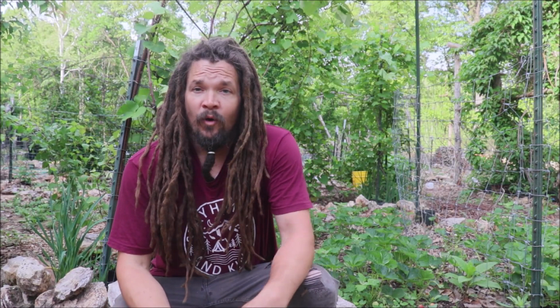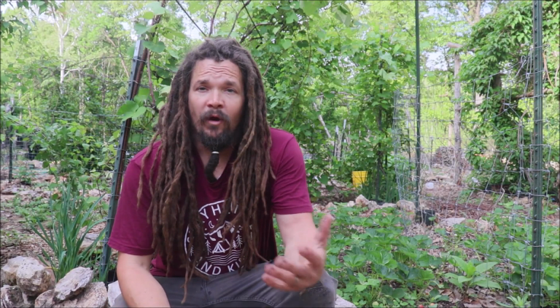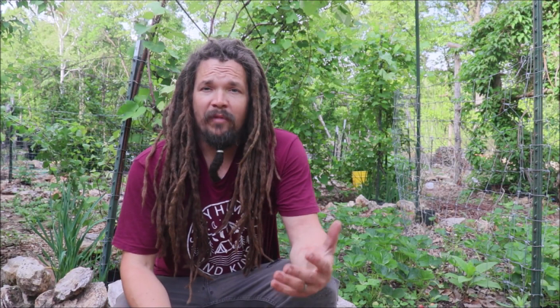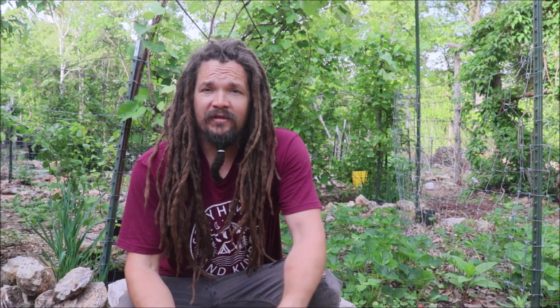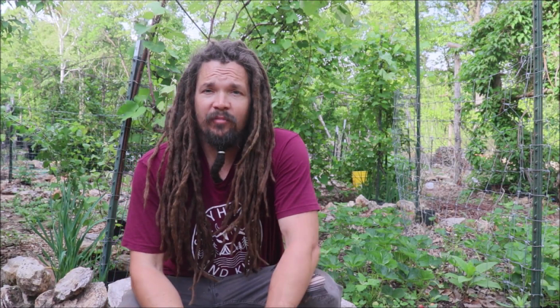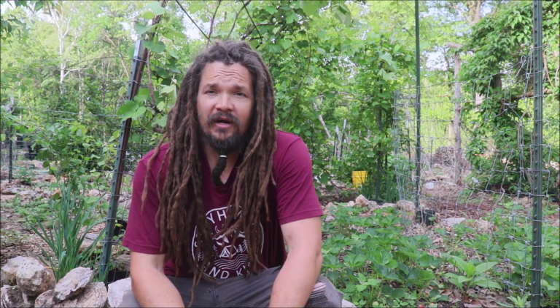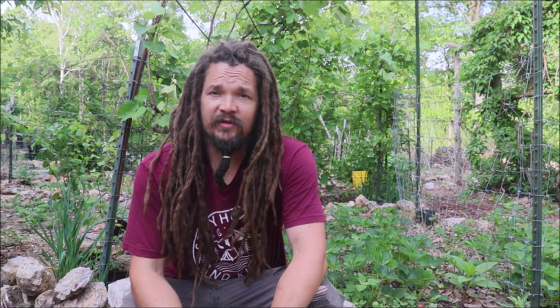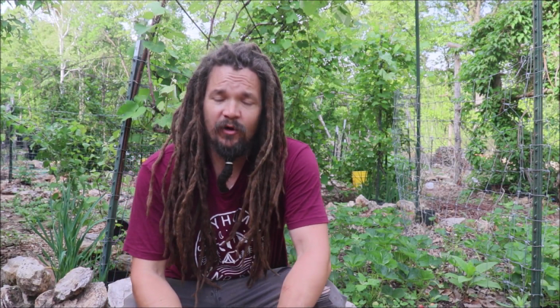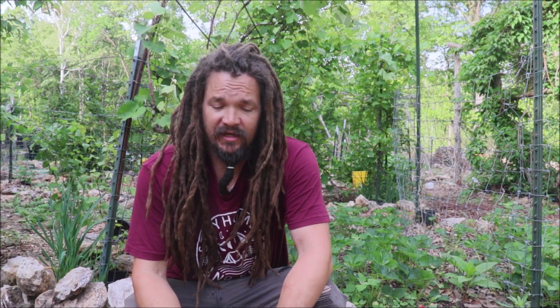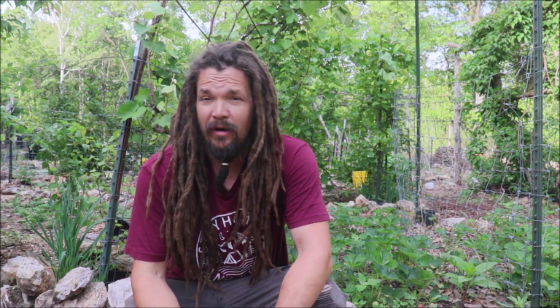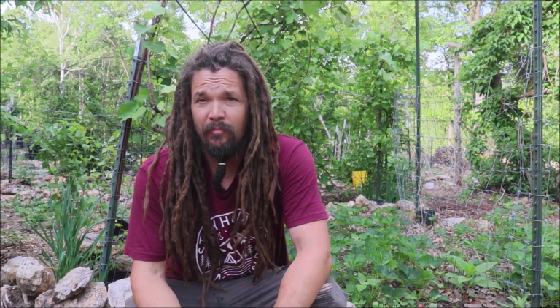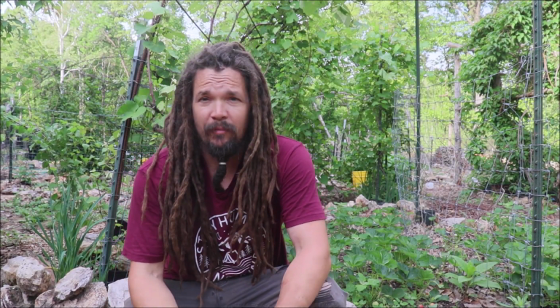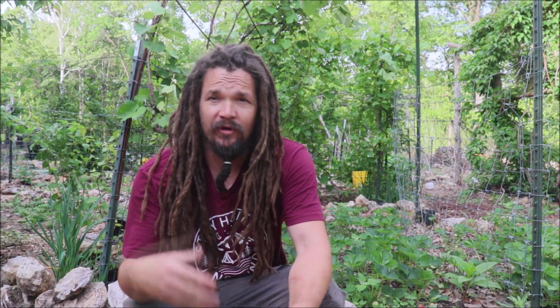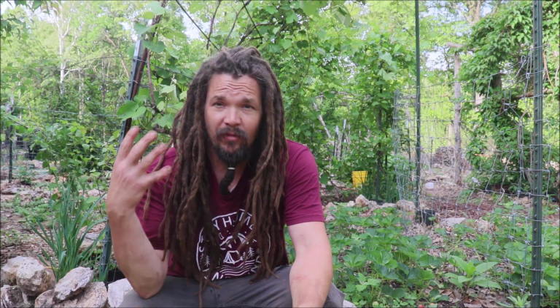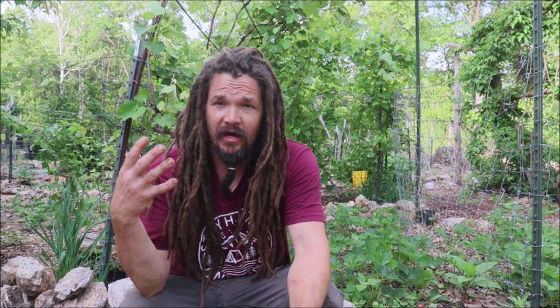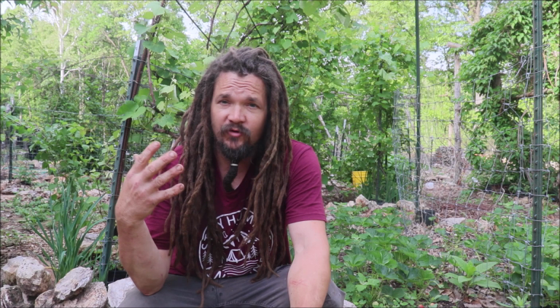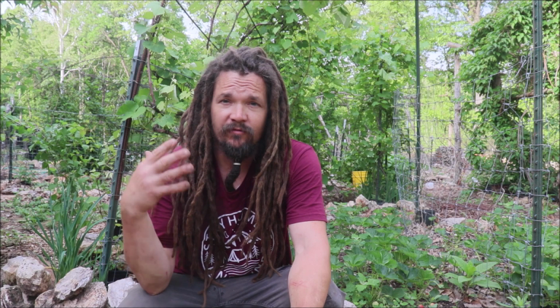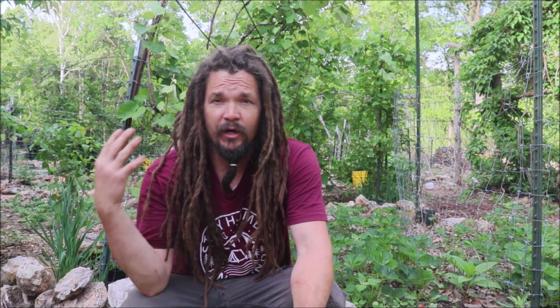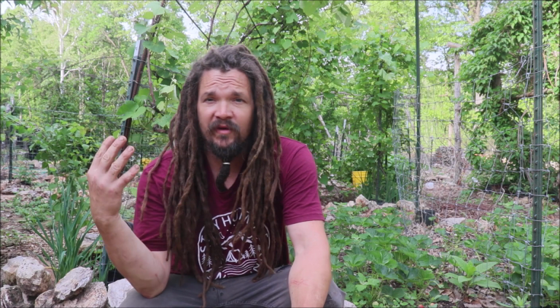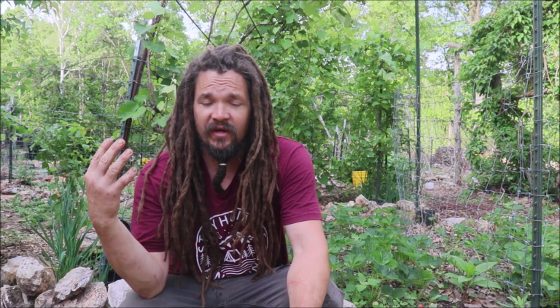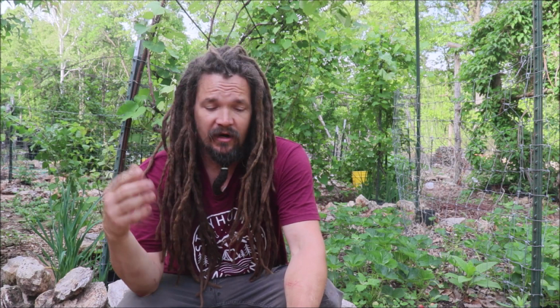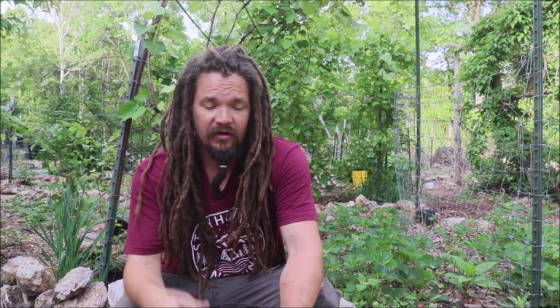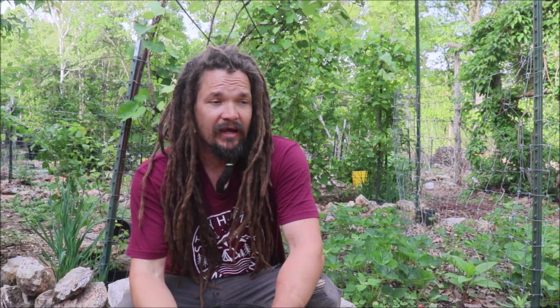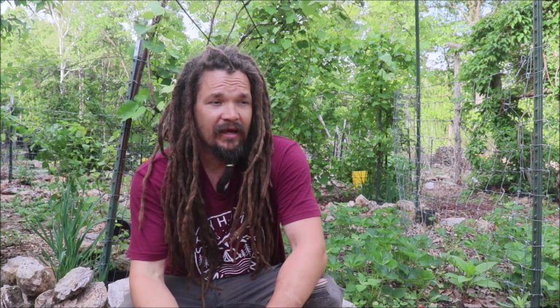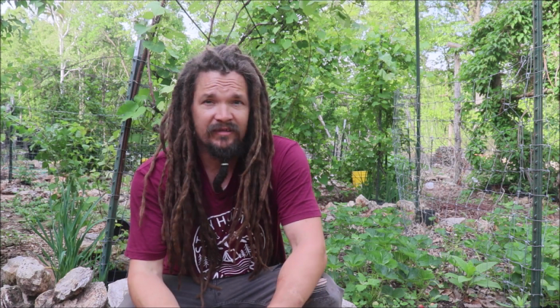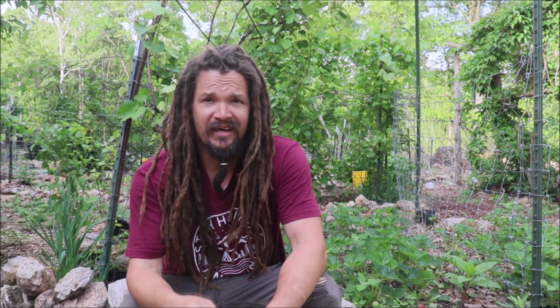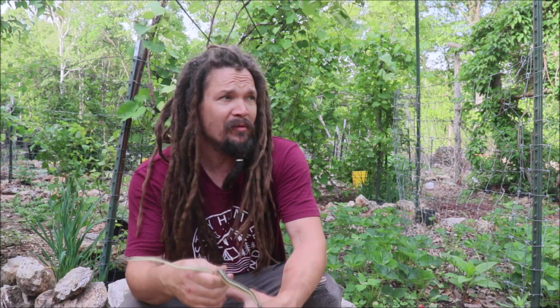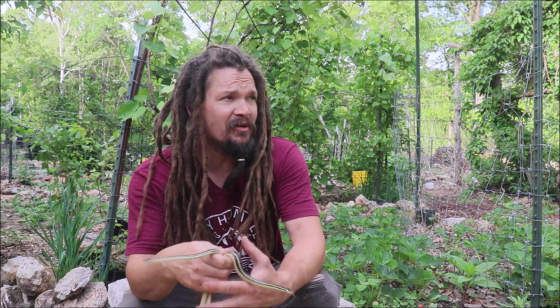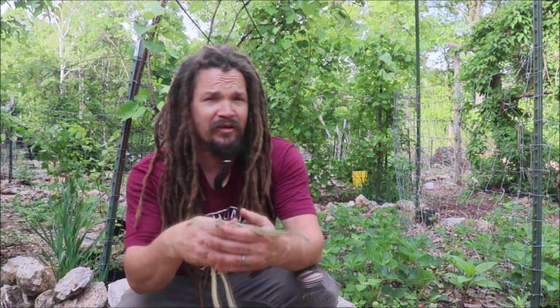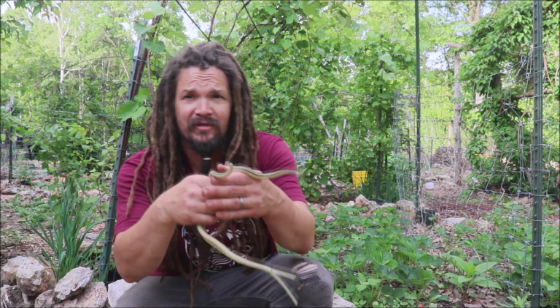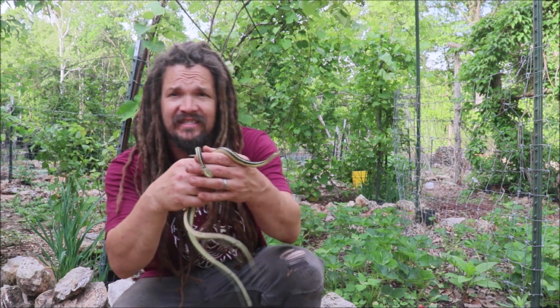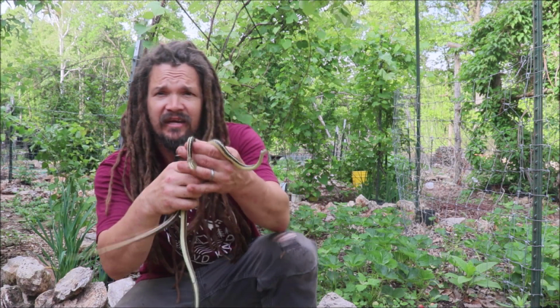Welcome back to the Abundant Harvest homestead. I'm Papa Pepper in my natural environment, the garden, and today I'm going to be talking about snakes.